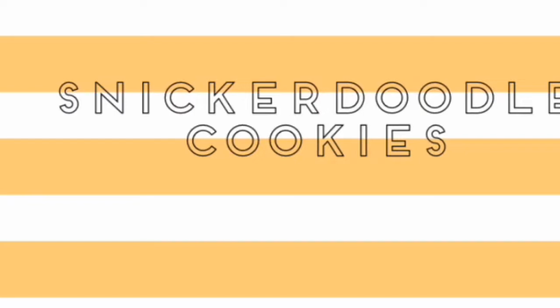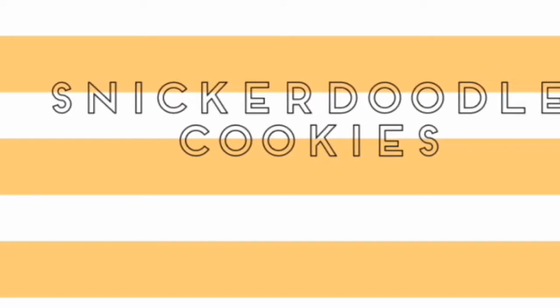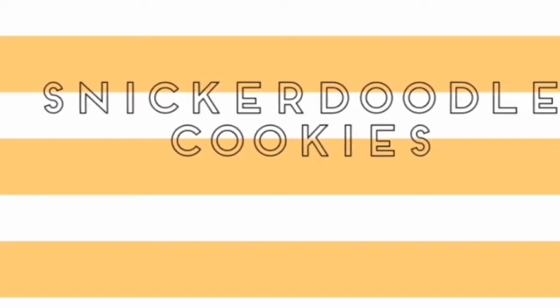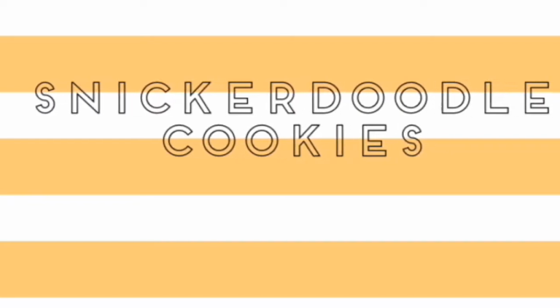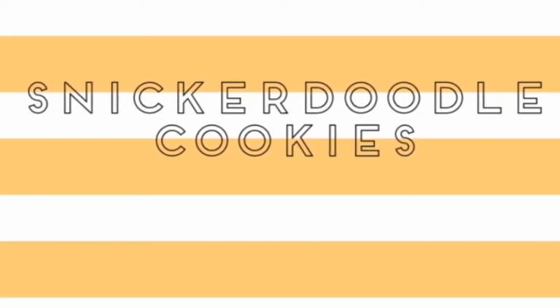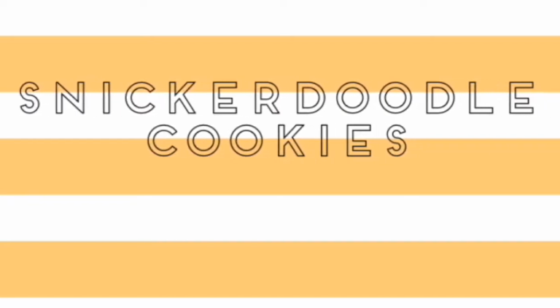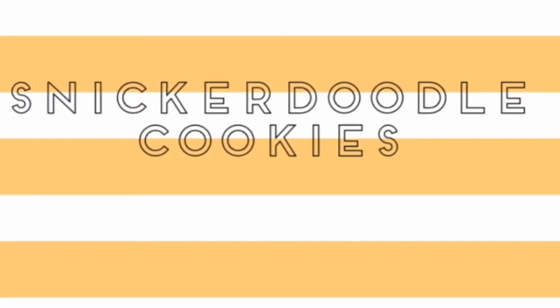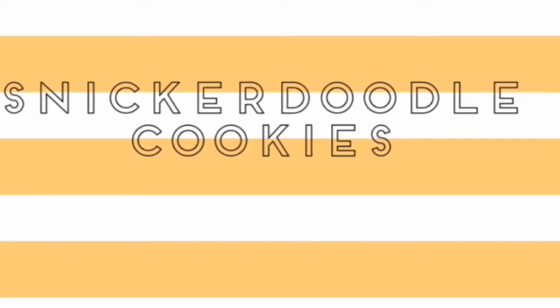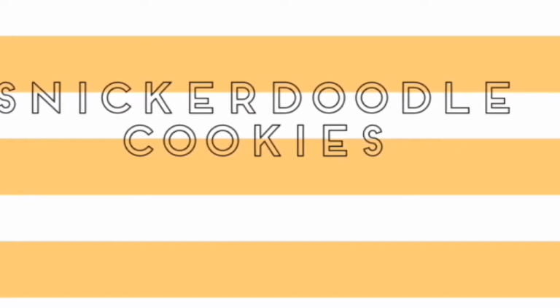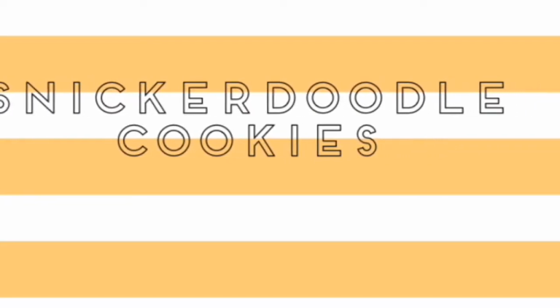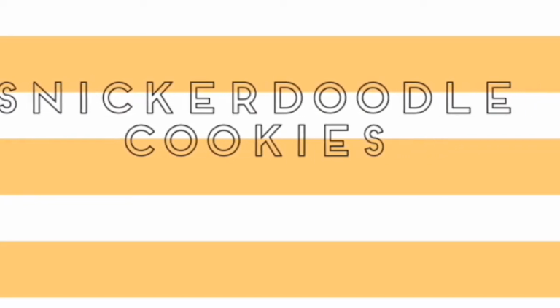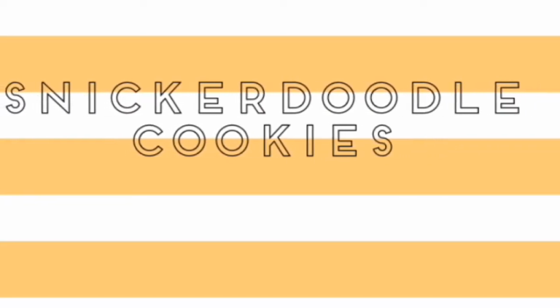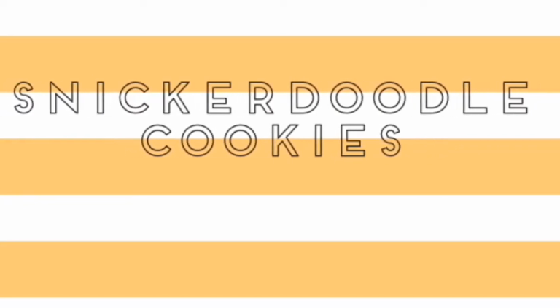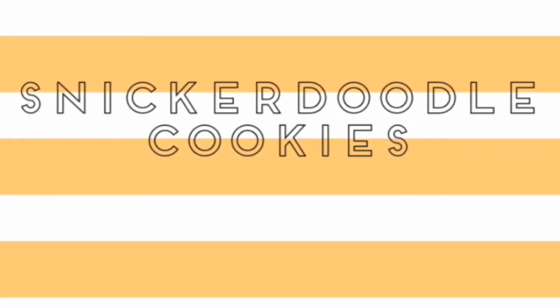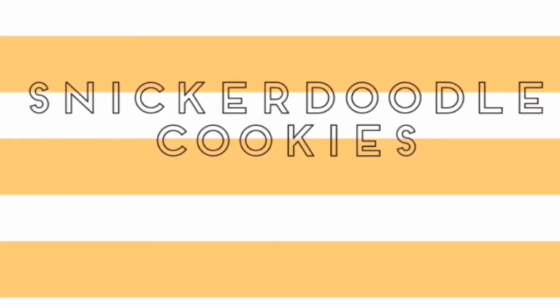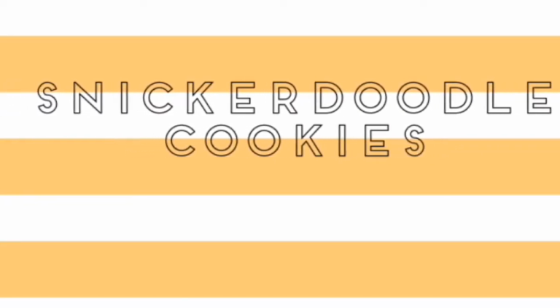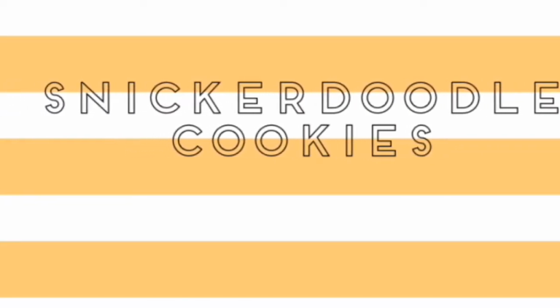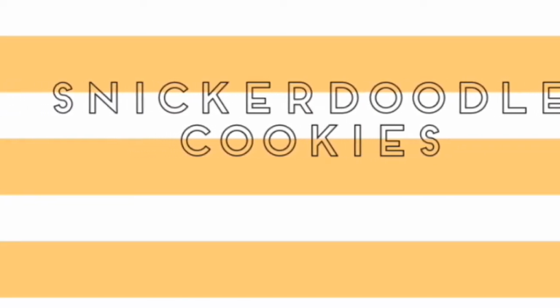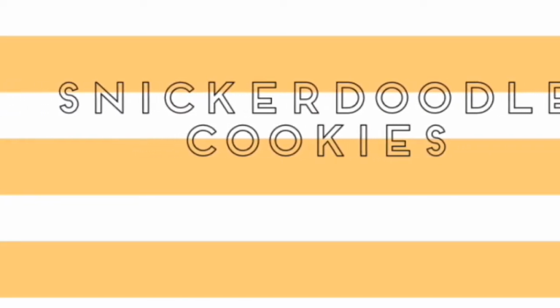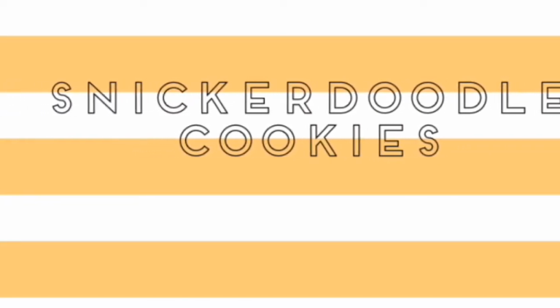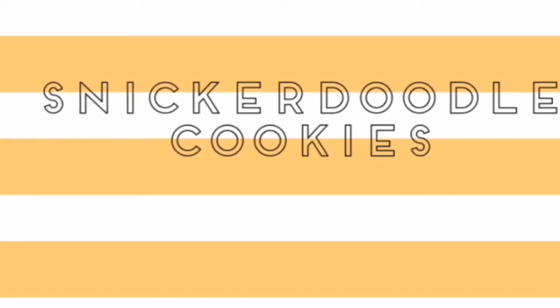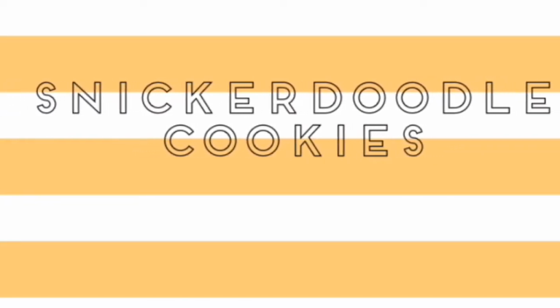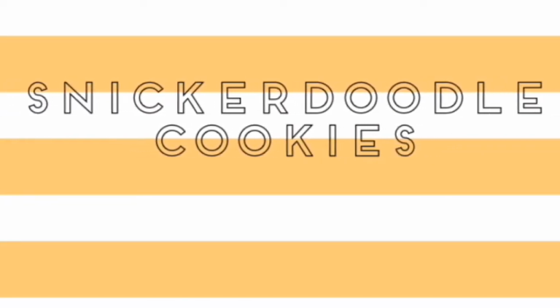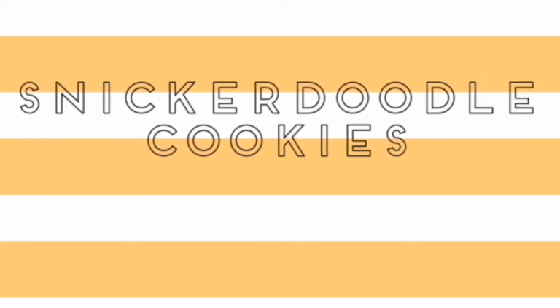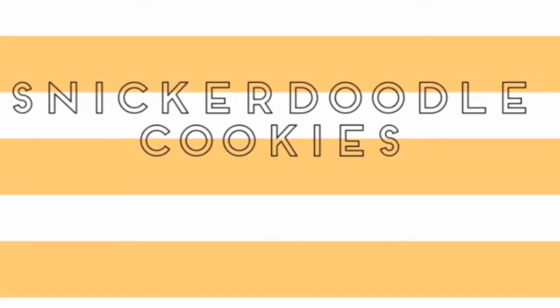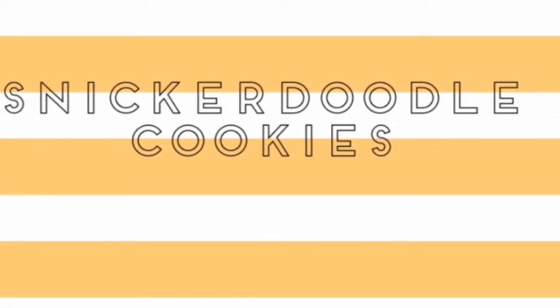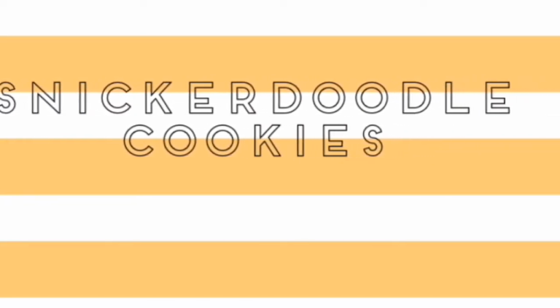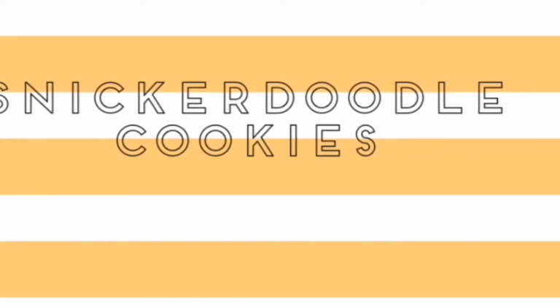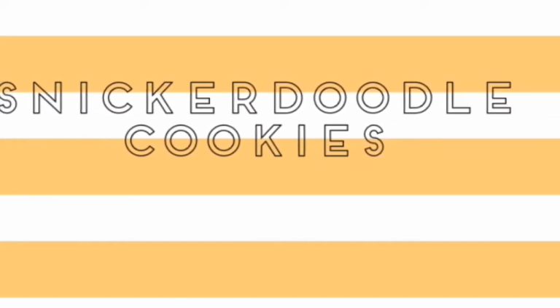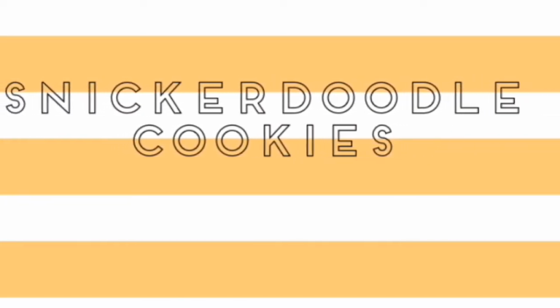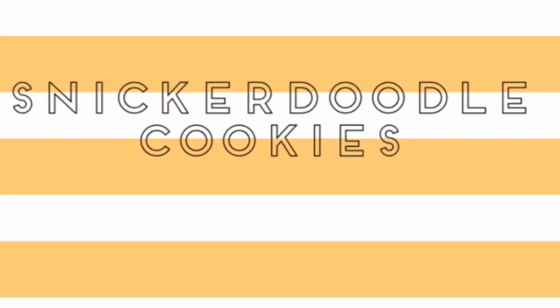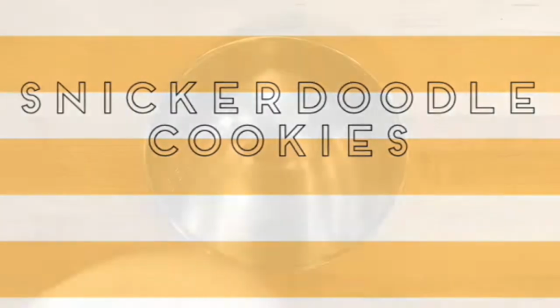Hey everybody! I'm super excited about today's video. We're going to be making snickerdoodles, so let's get to it.